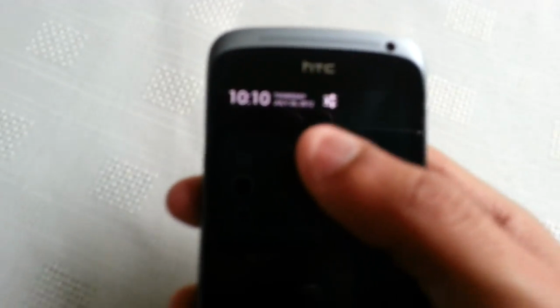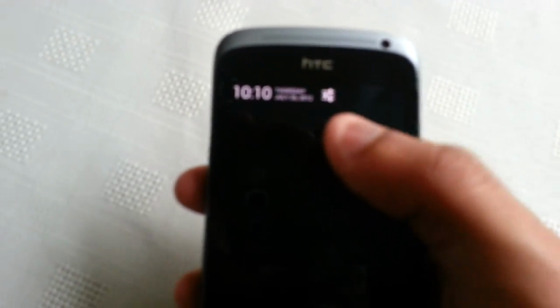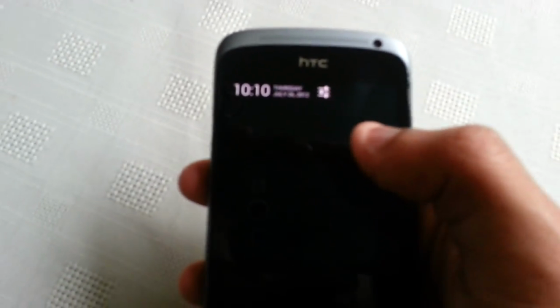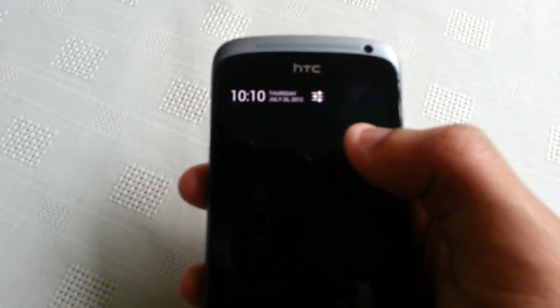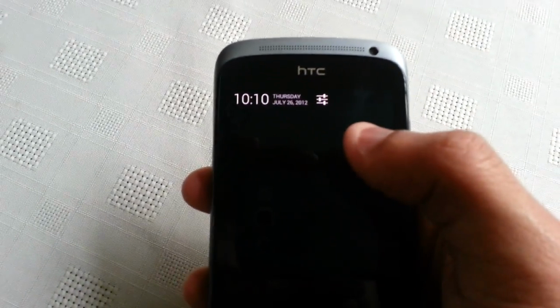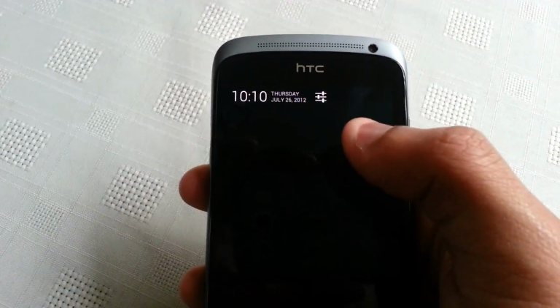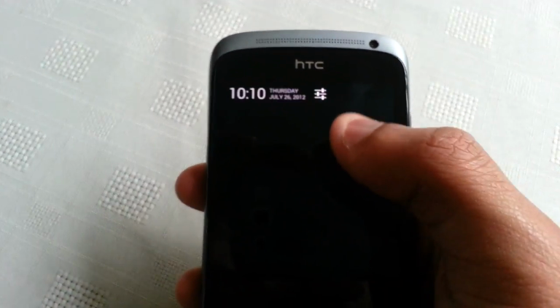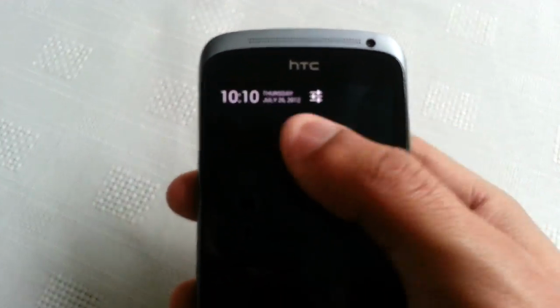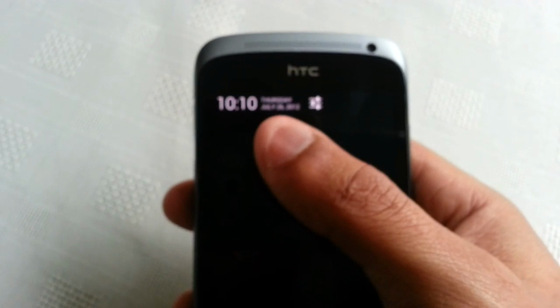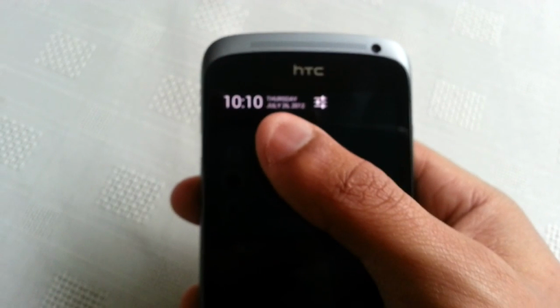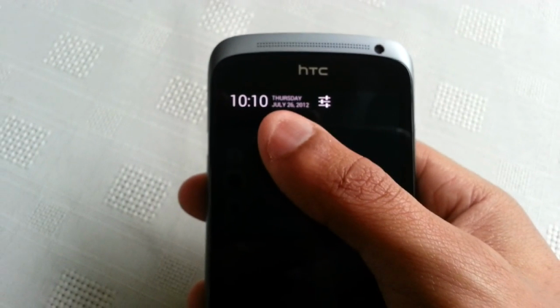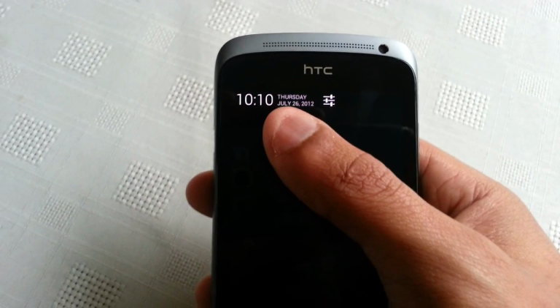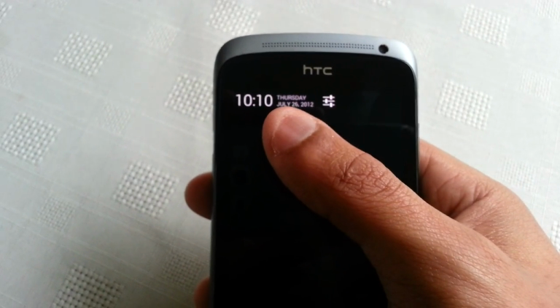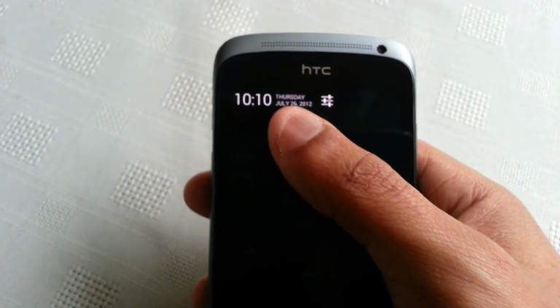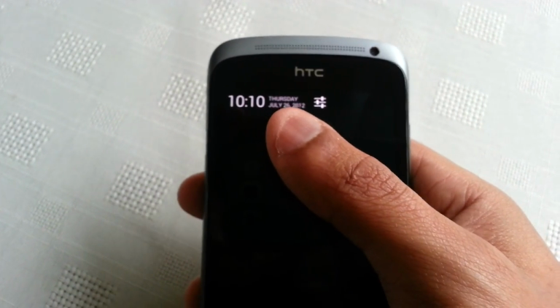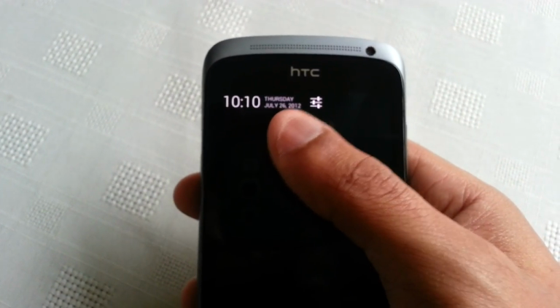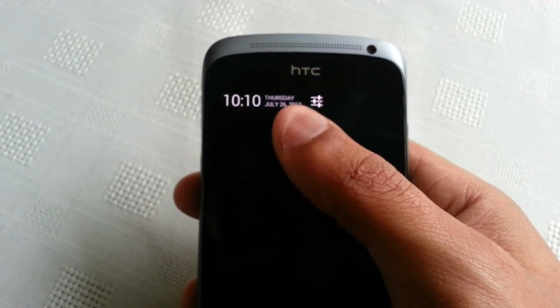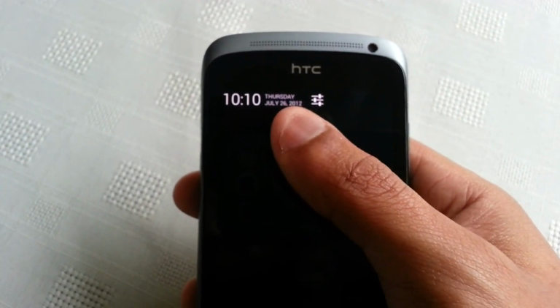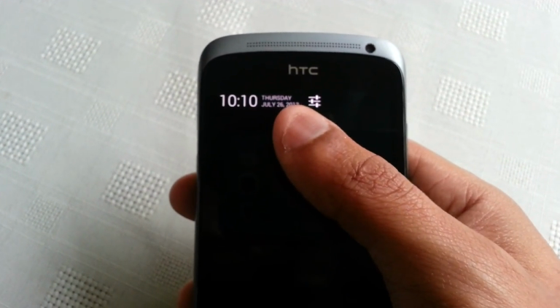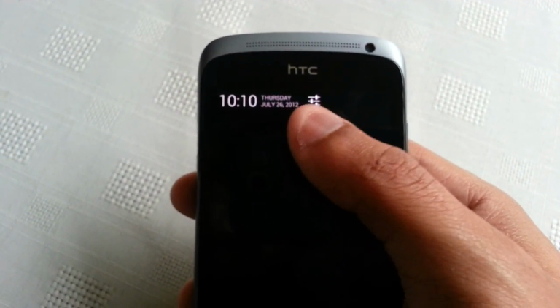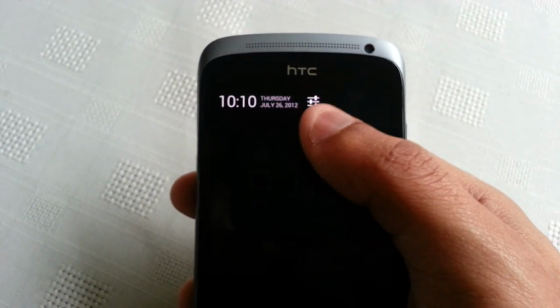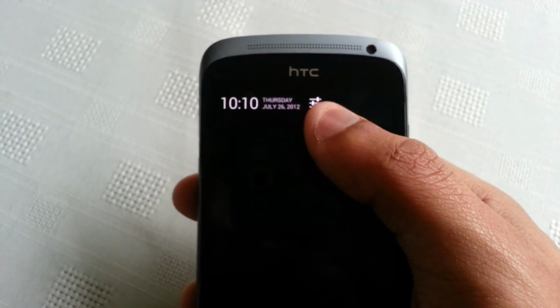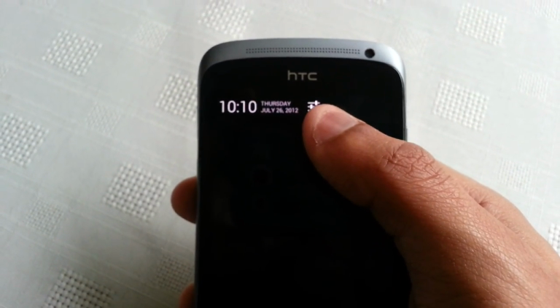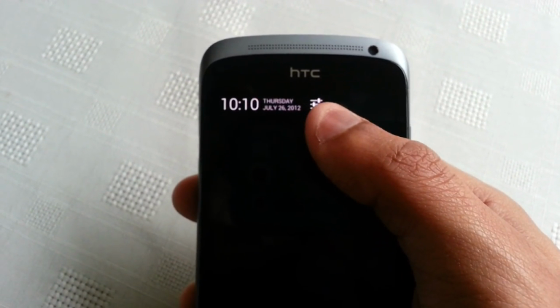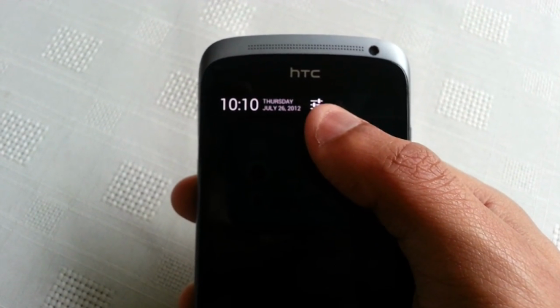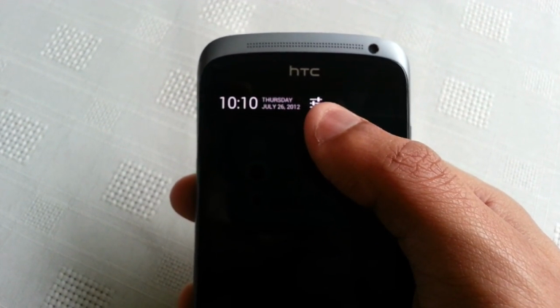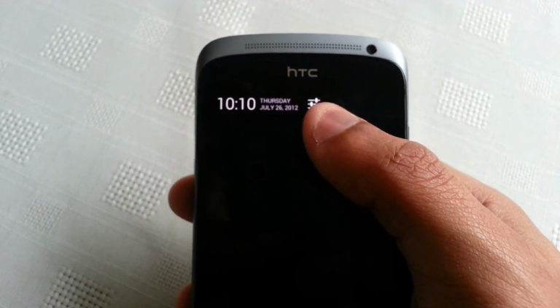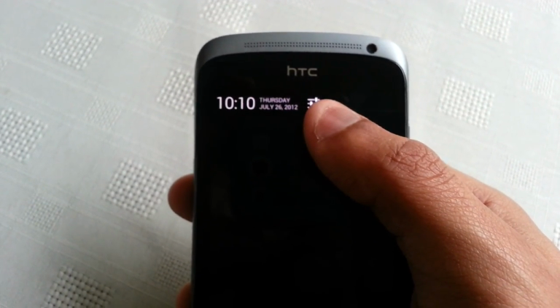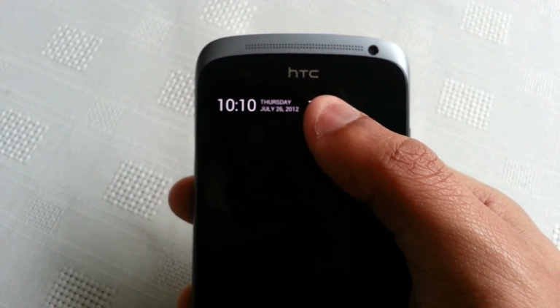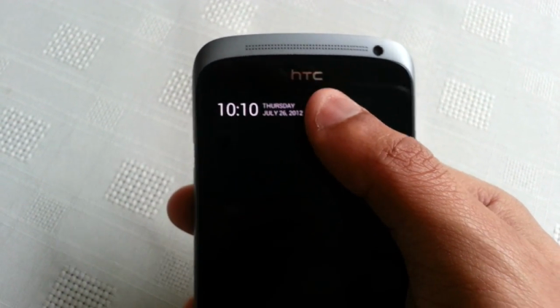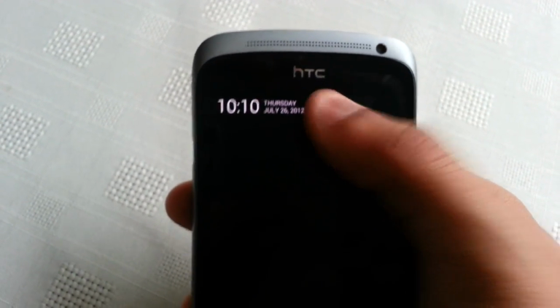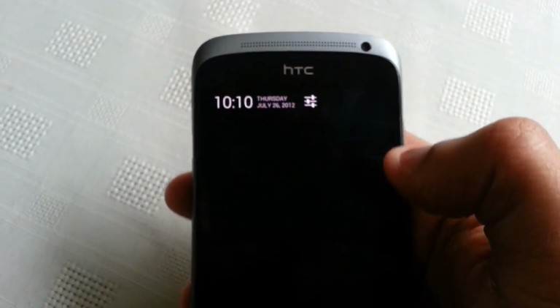When I pull down the notifications here you can see we've got the digital clock, the date, and we've also got a shortcut to settings.